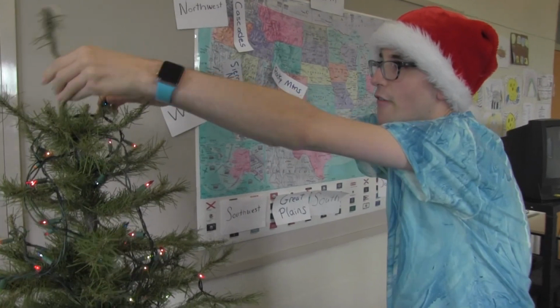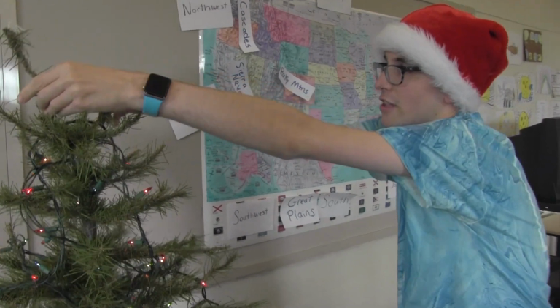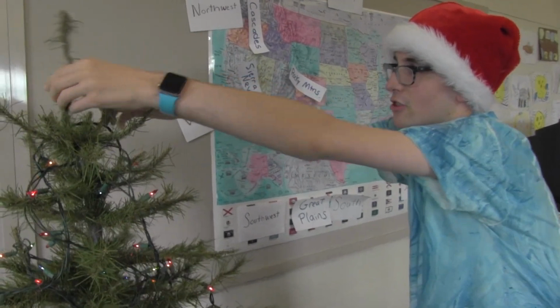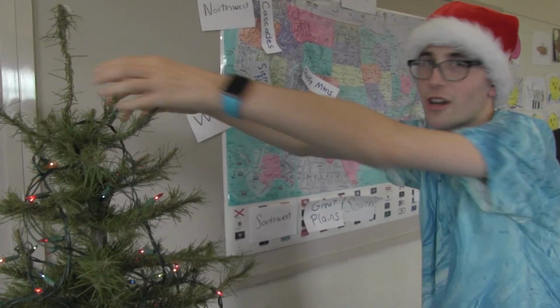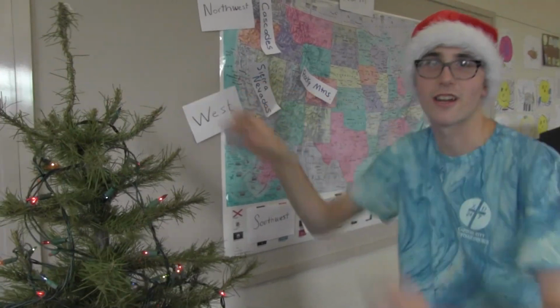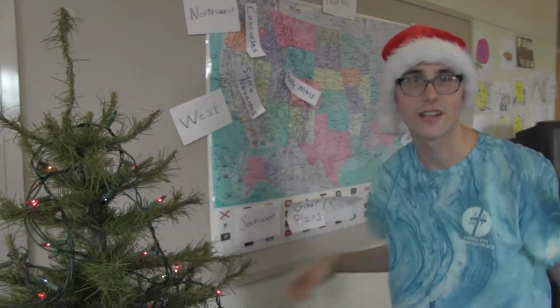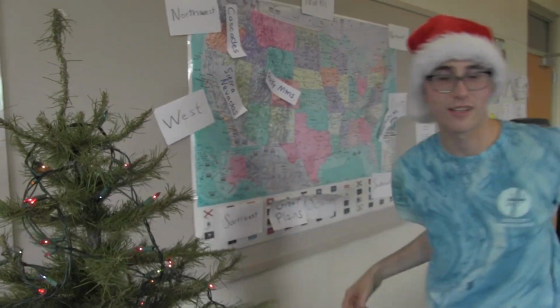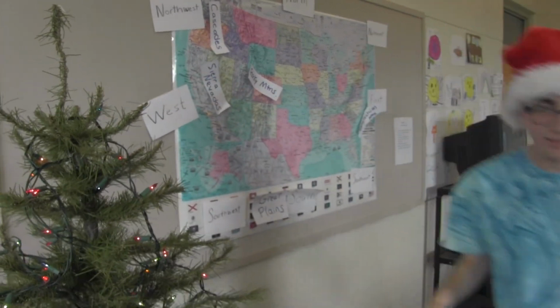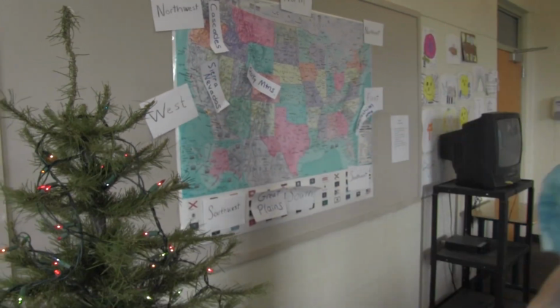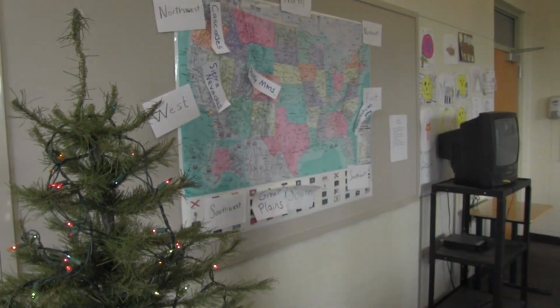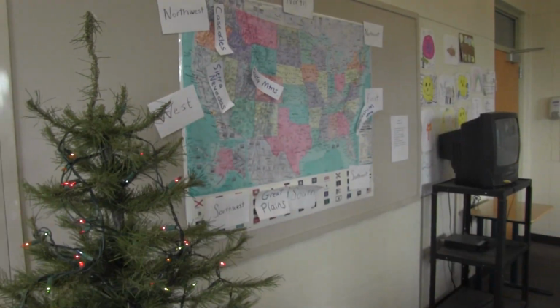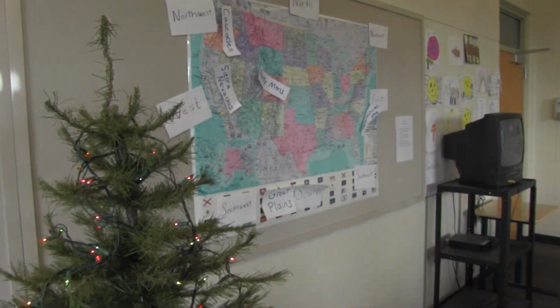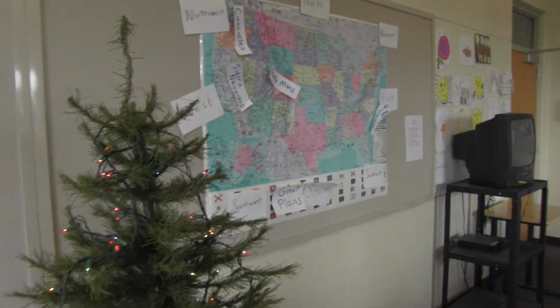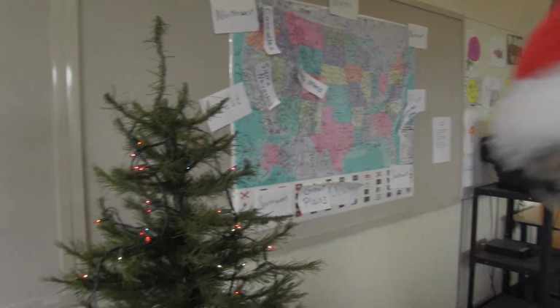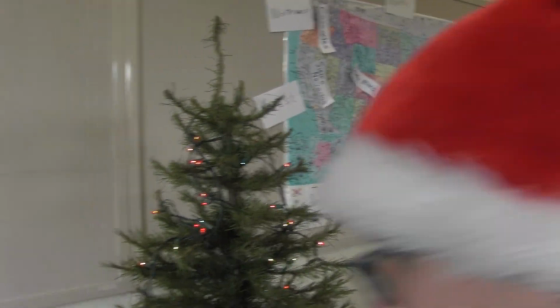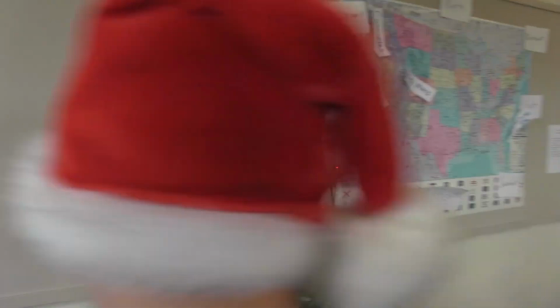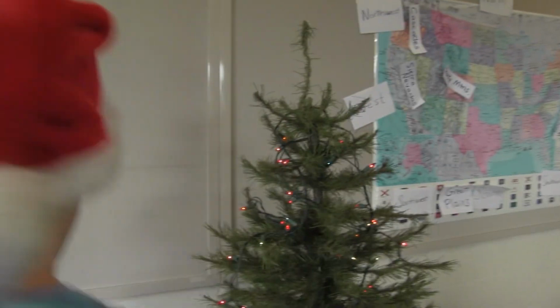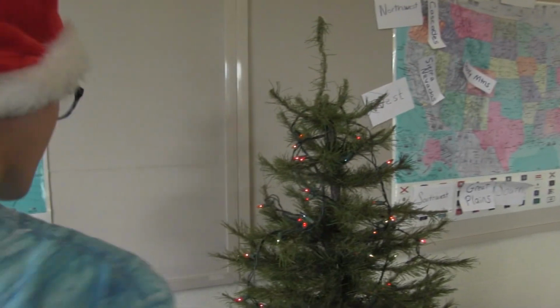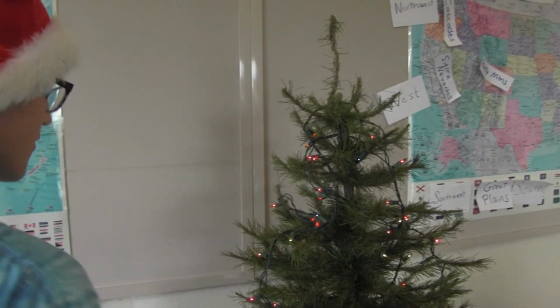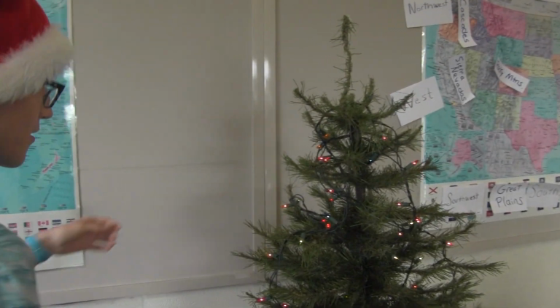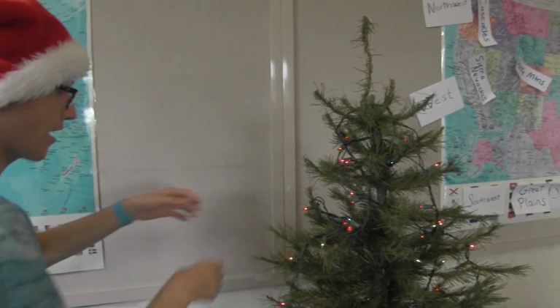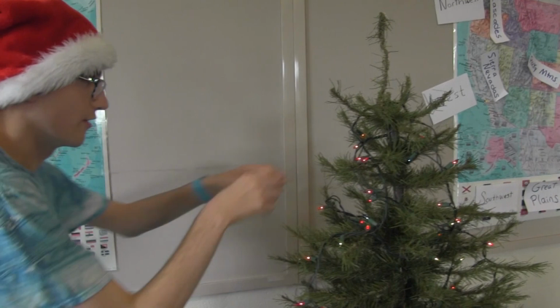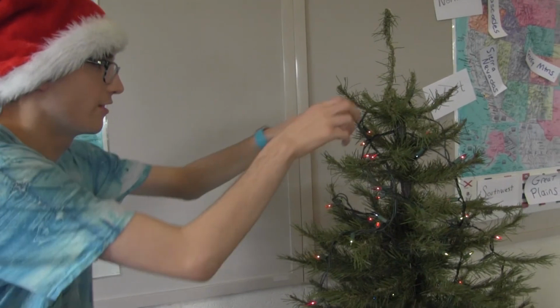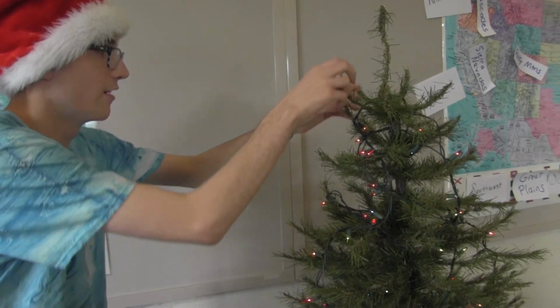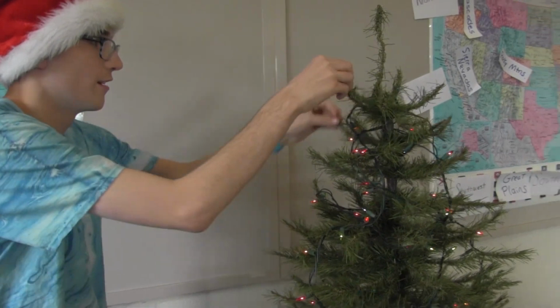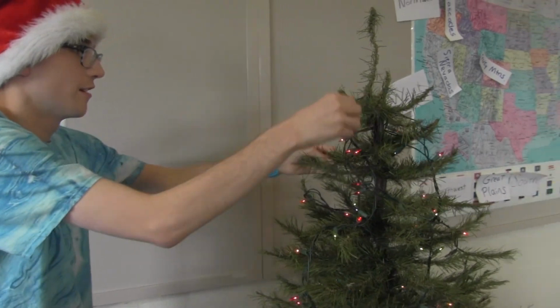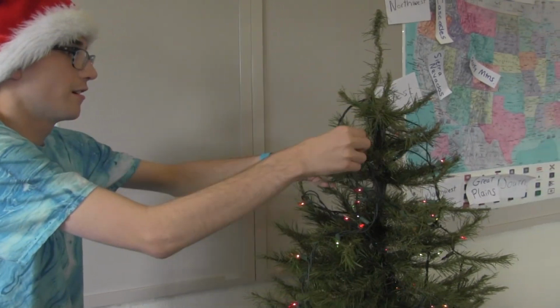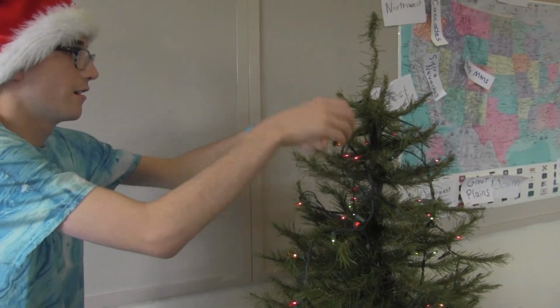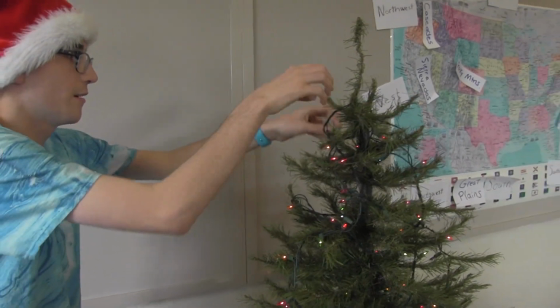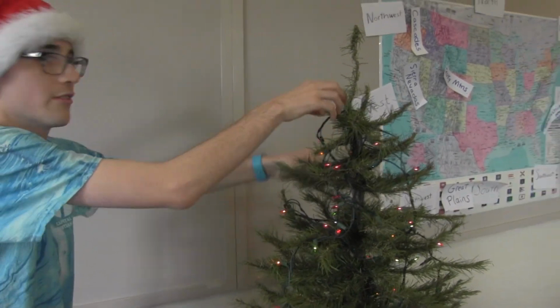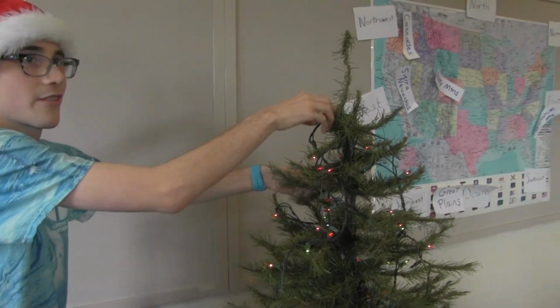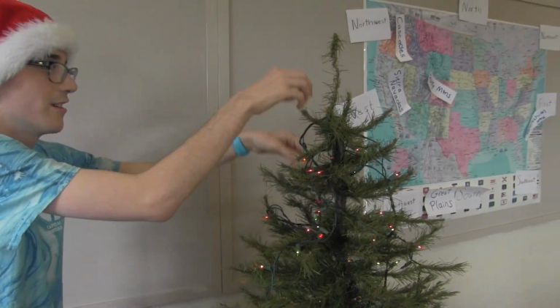Fluffing the tree. That's what I gotta do — I gotta do it all the way around. I'm doing good.